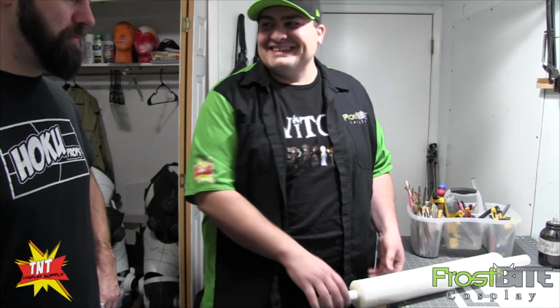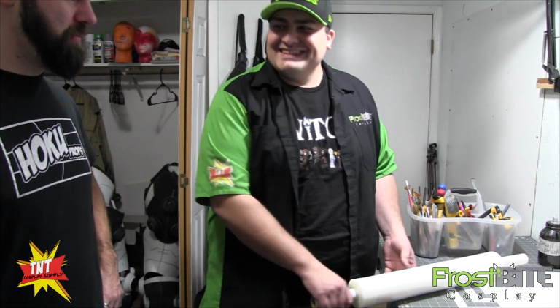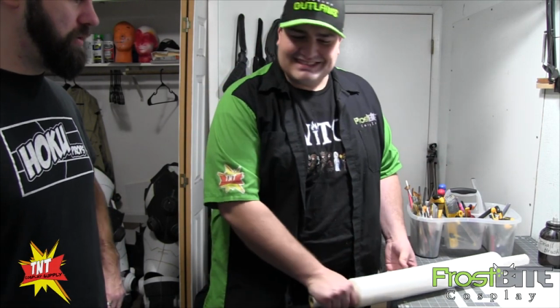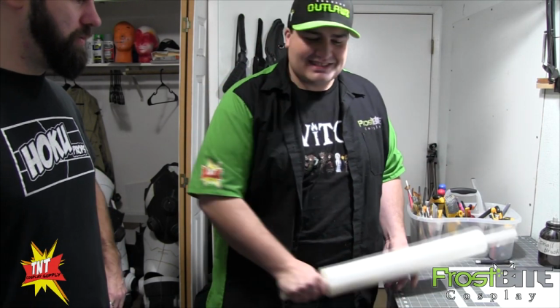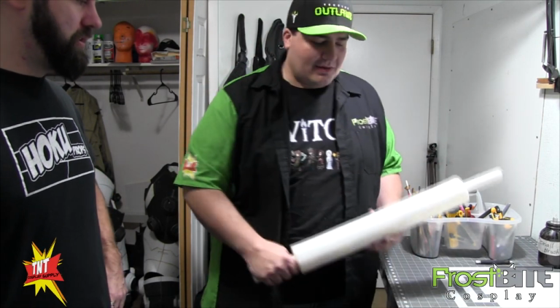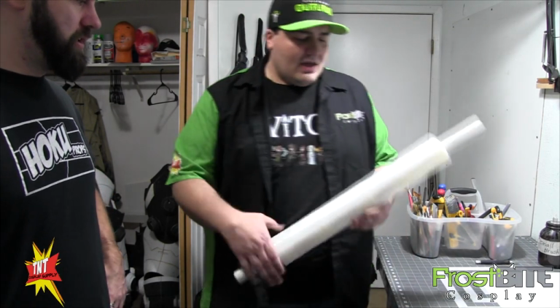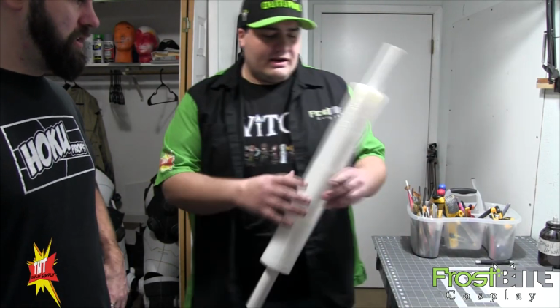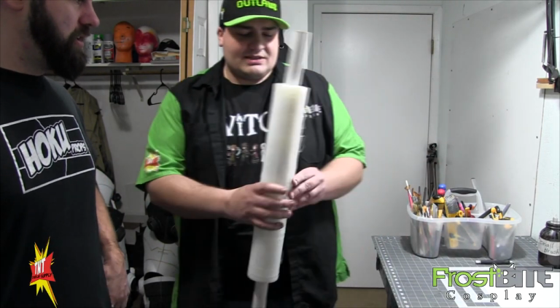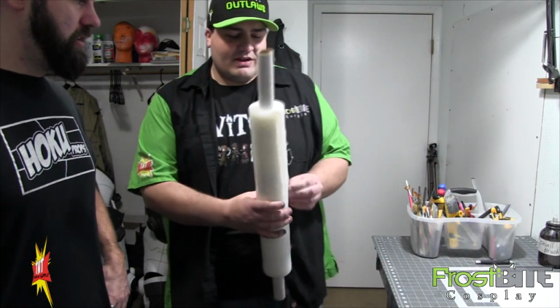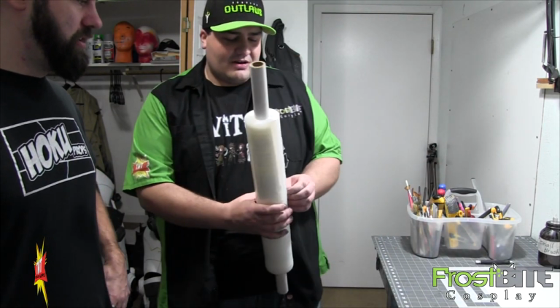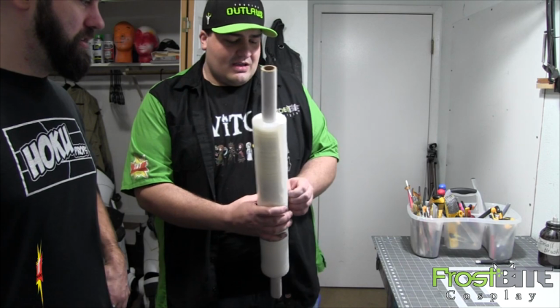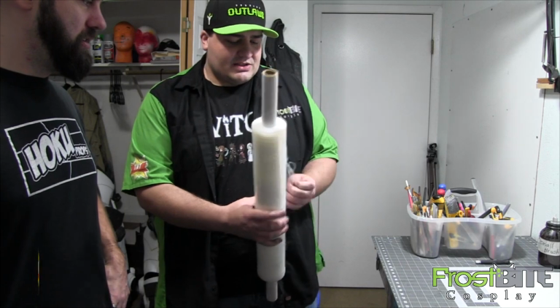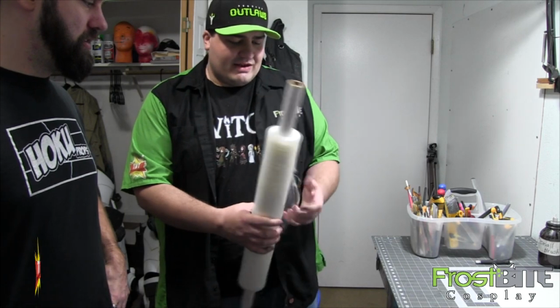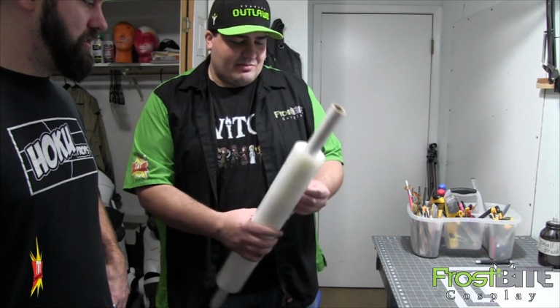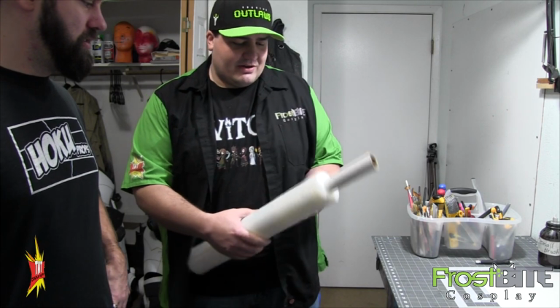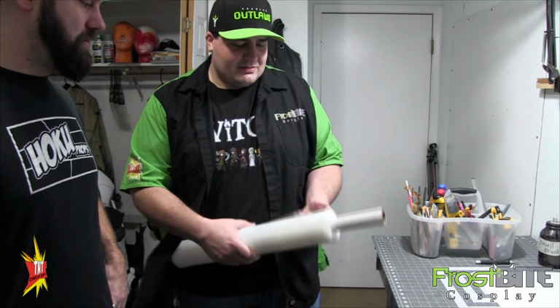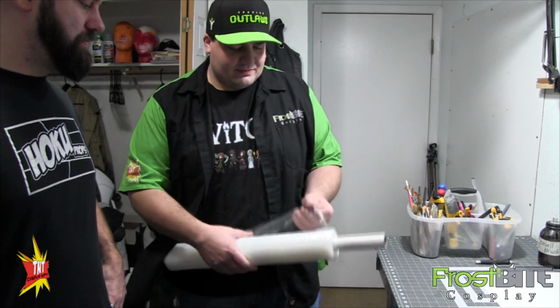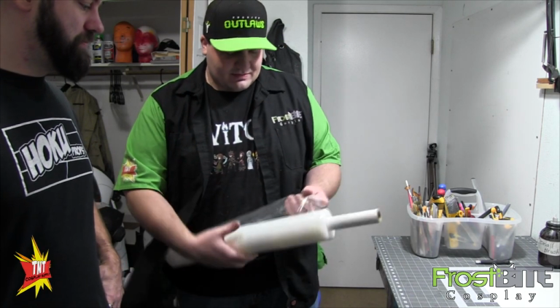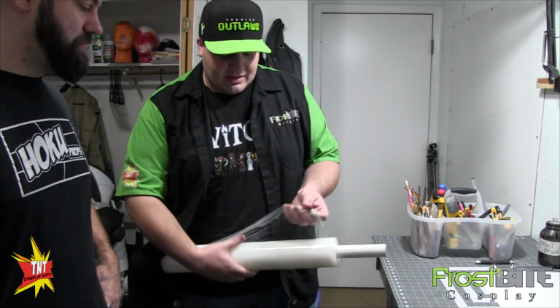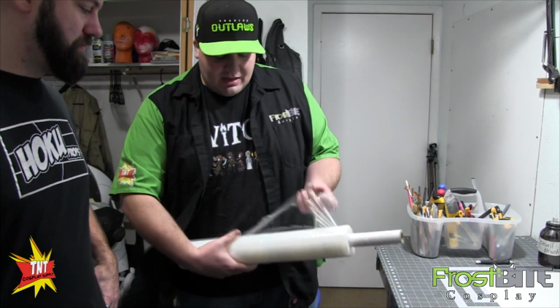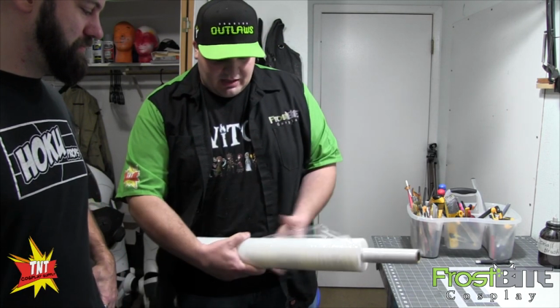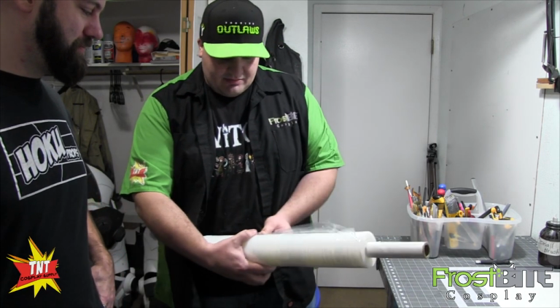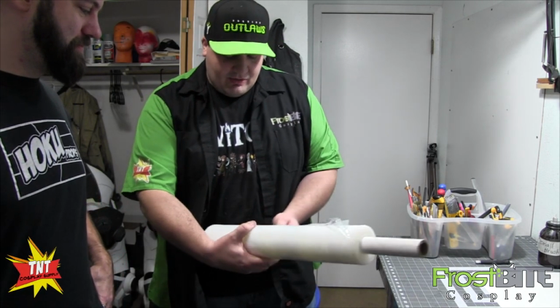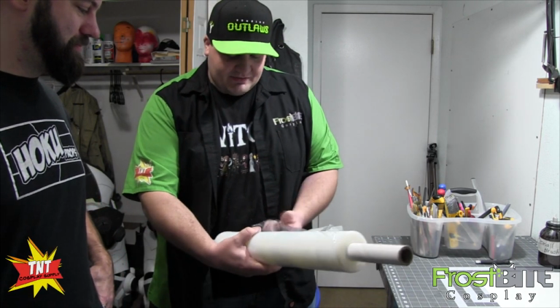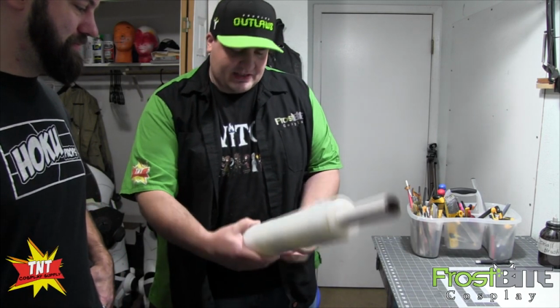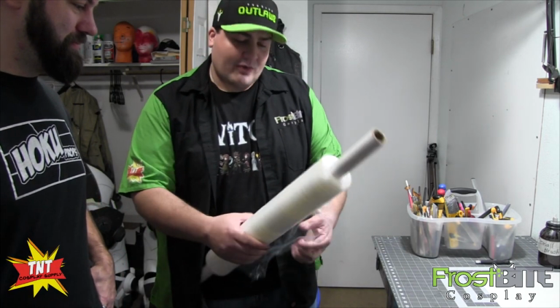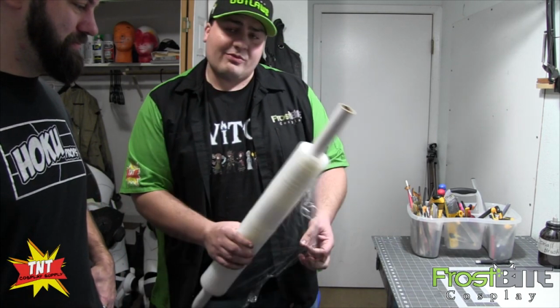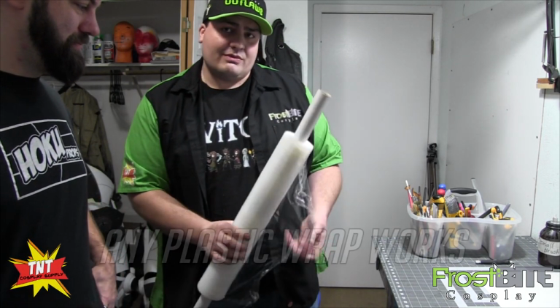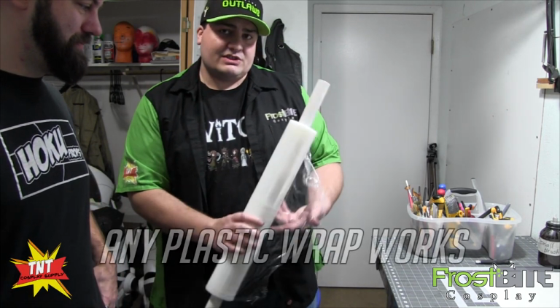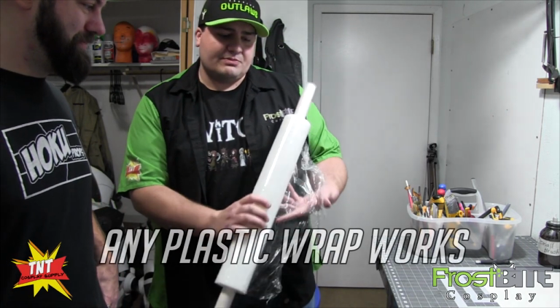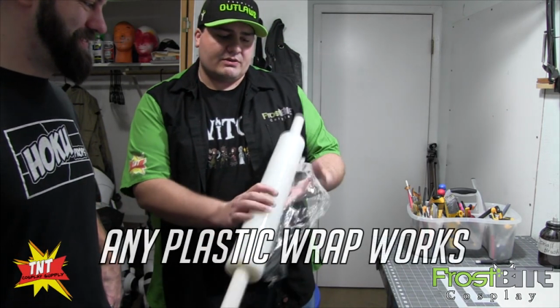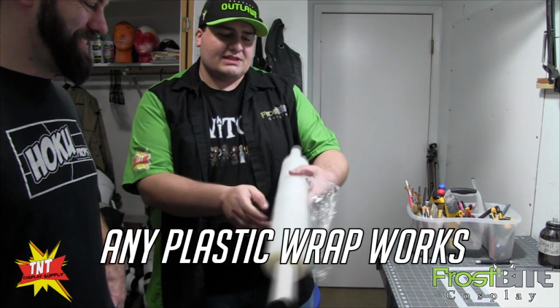There's nothing worse than getting done with your prop and then realizing it doesn't go on. So we've got our saran wrap here — we have this left over from when we shipped Orisa.